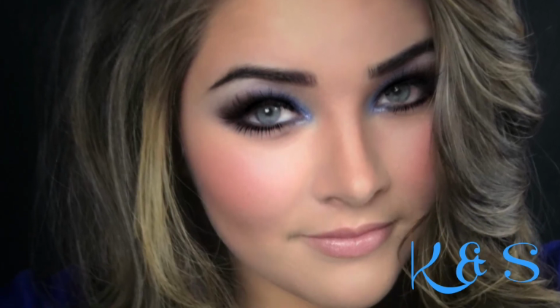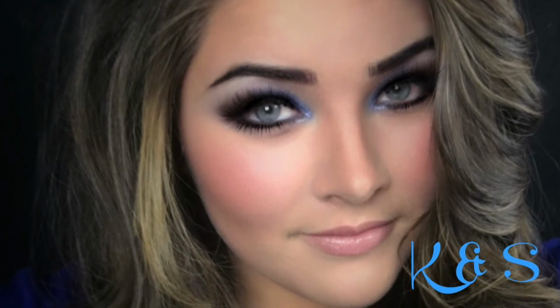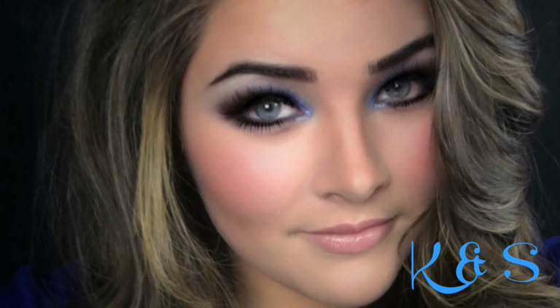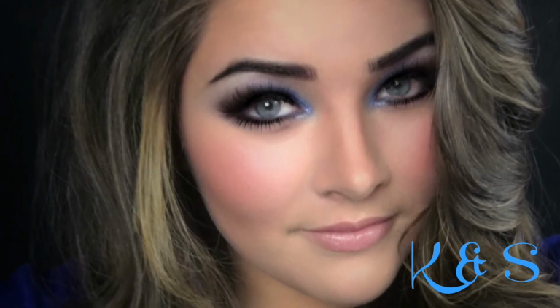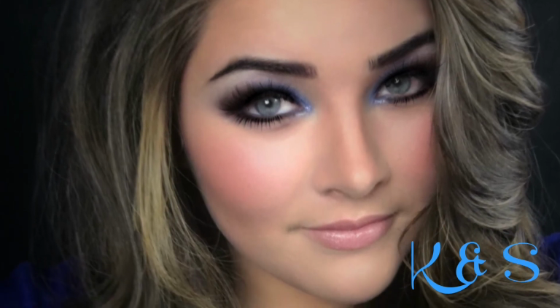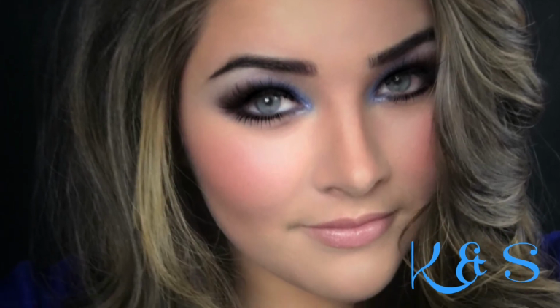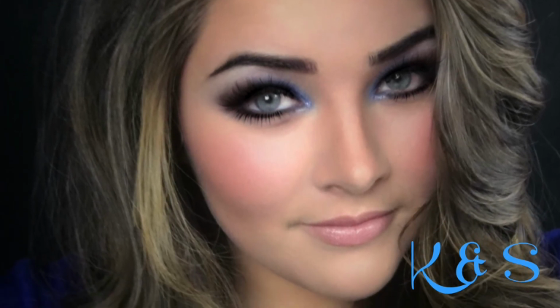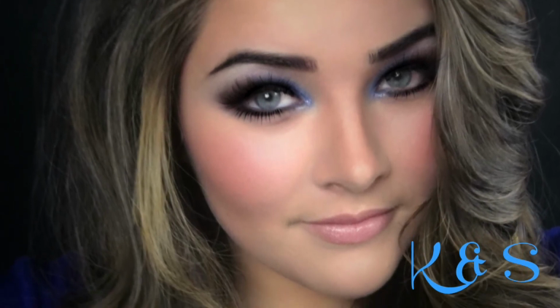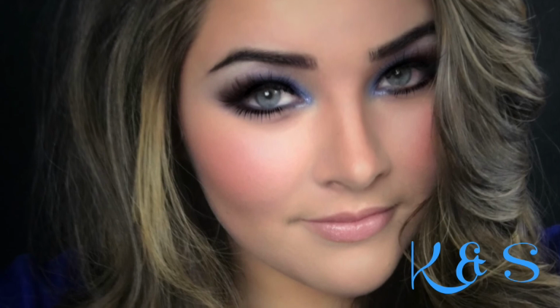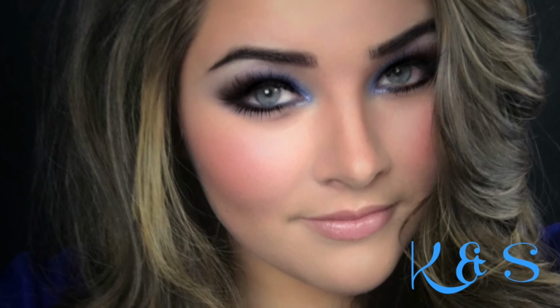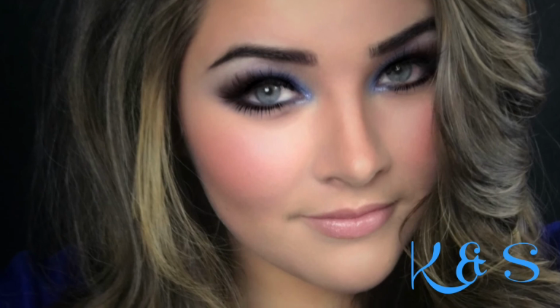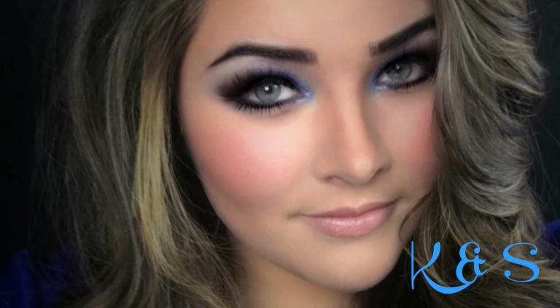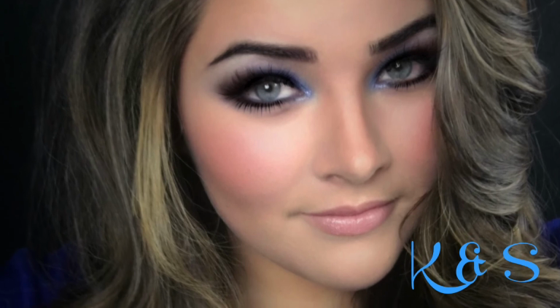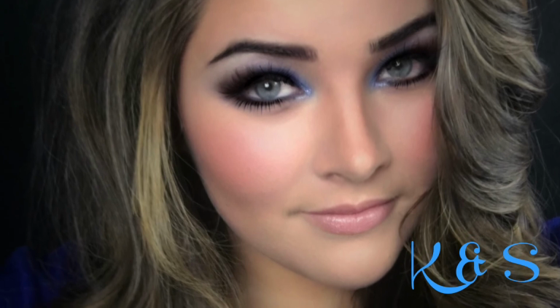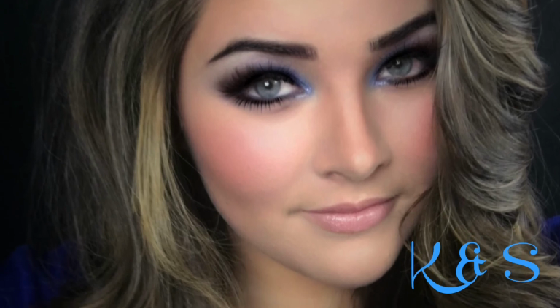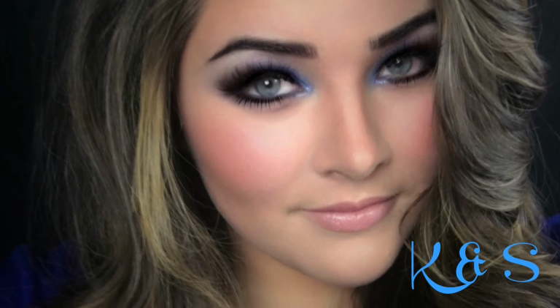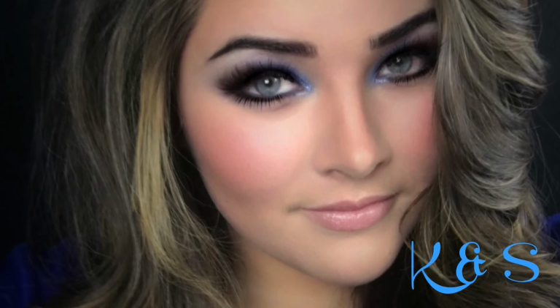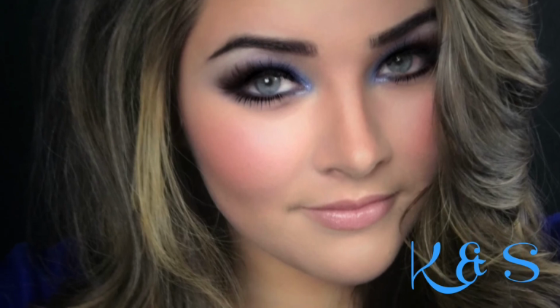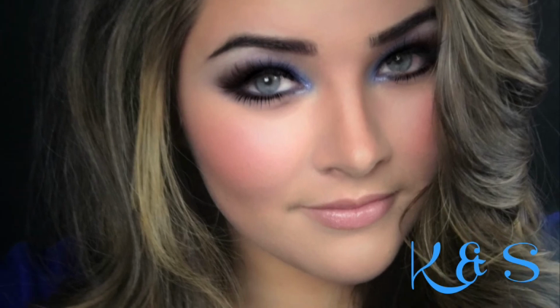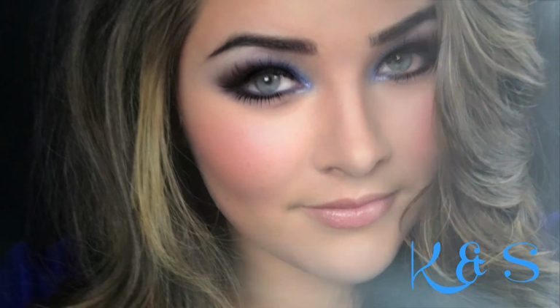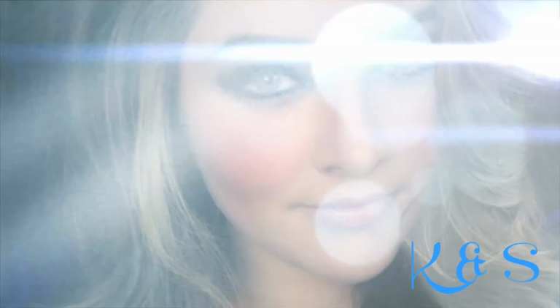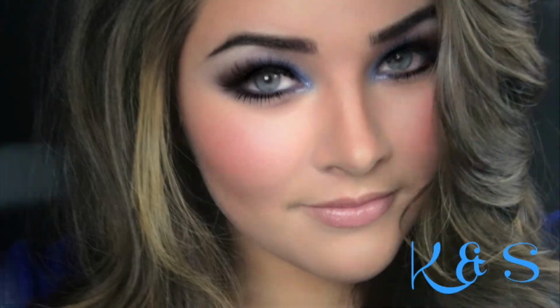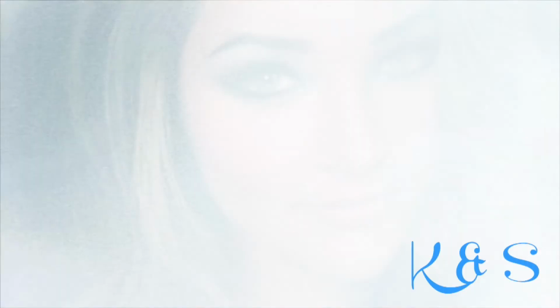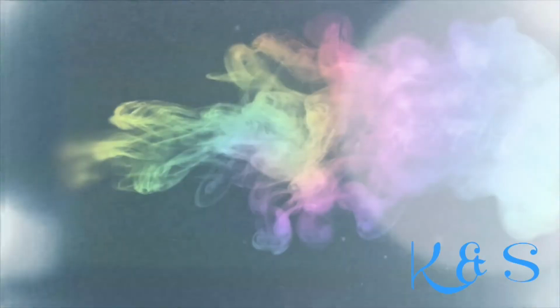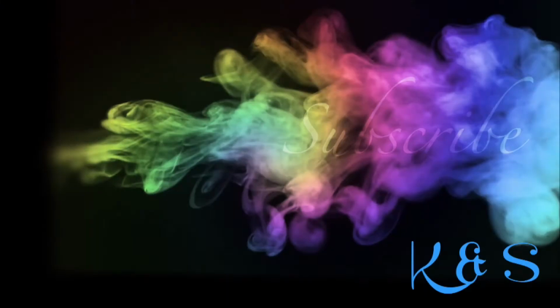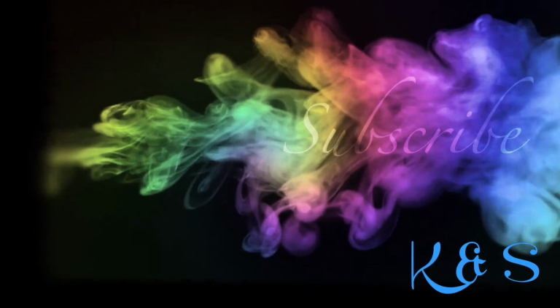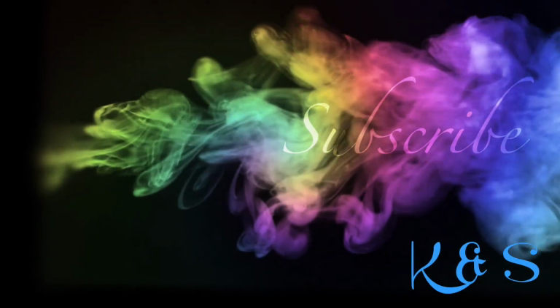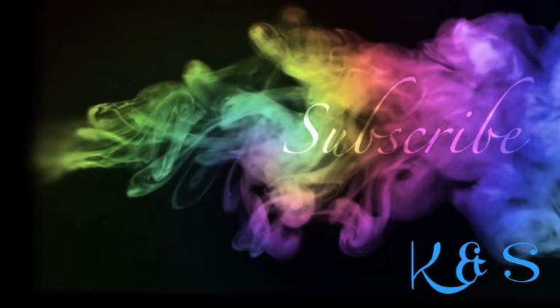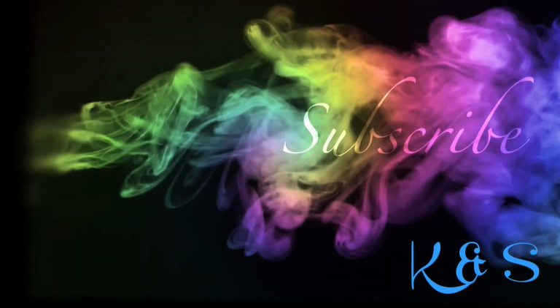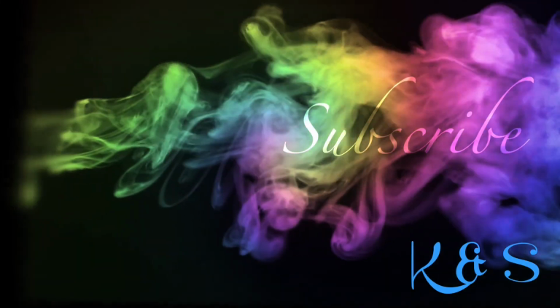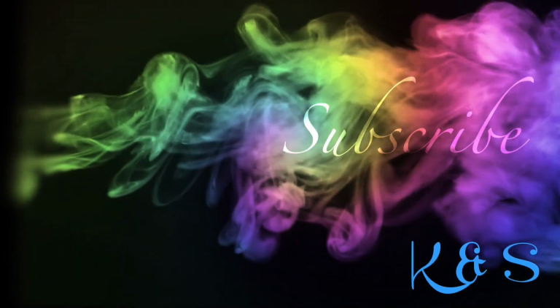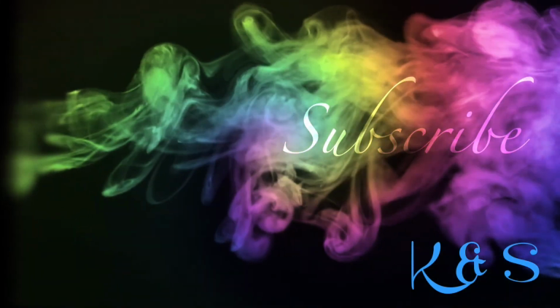And this is the finished look. Thank you for watching. If you like this look, please subscribe.